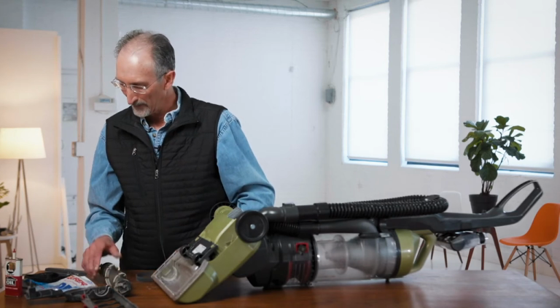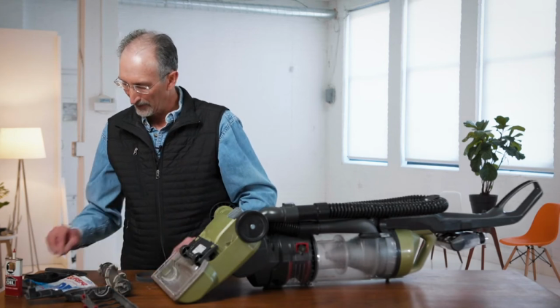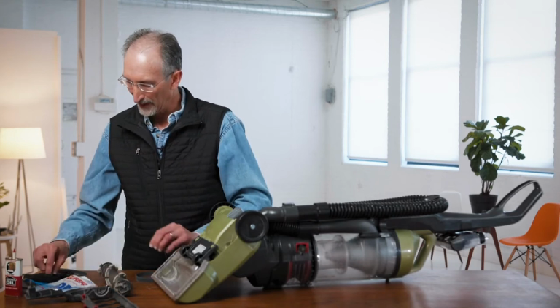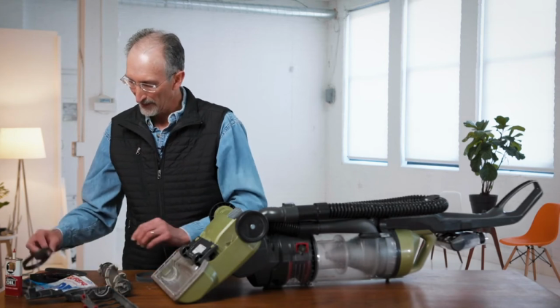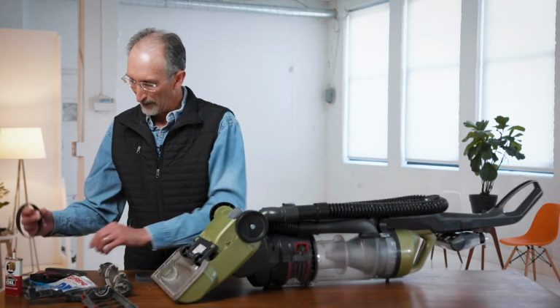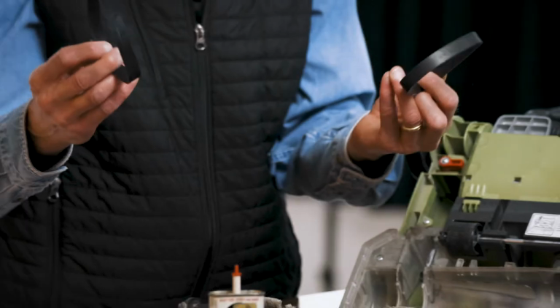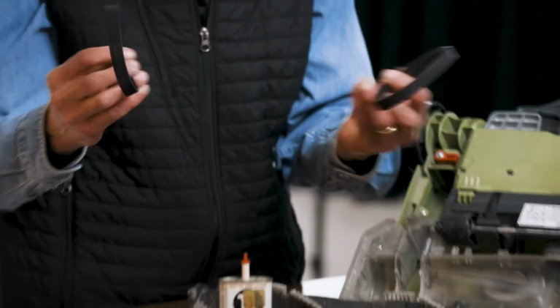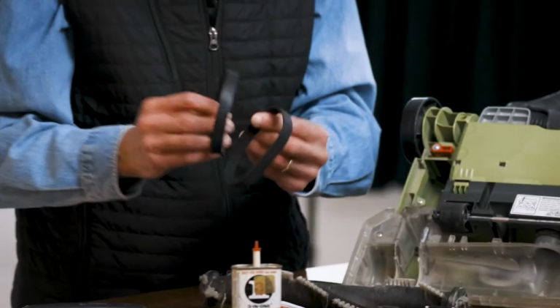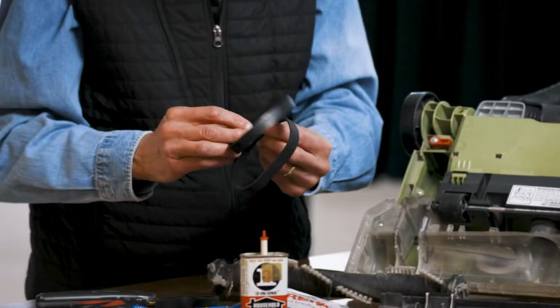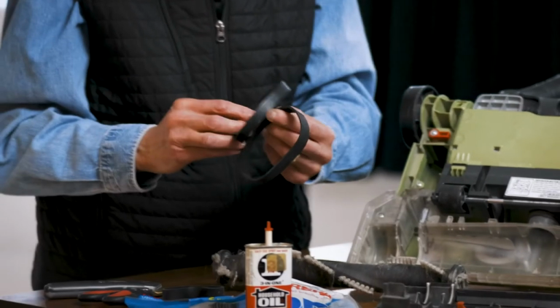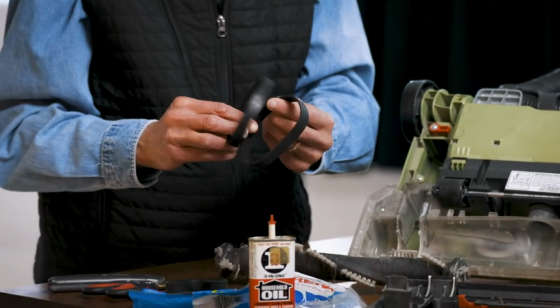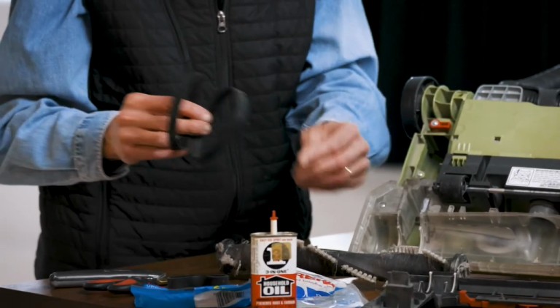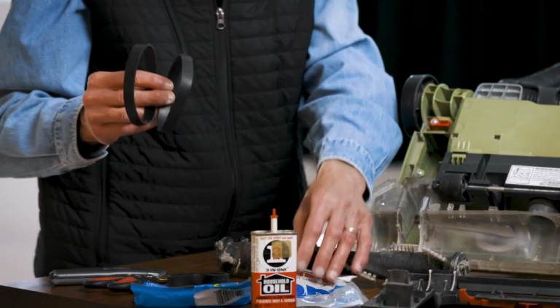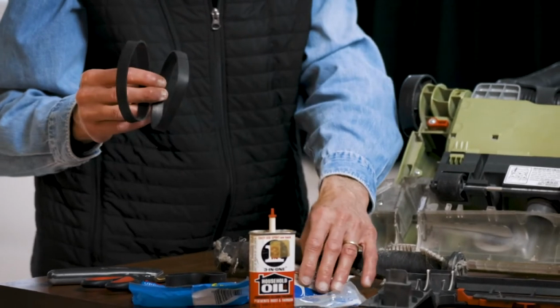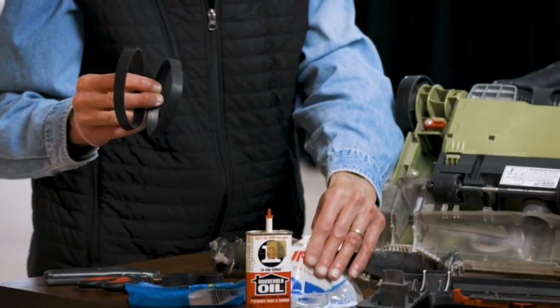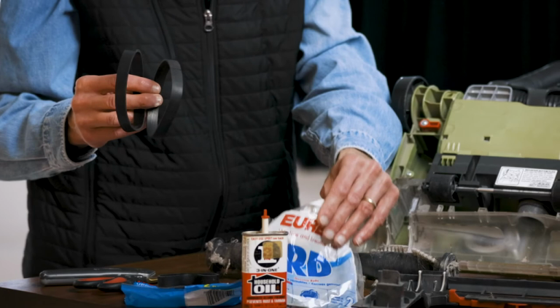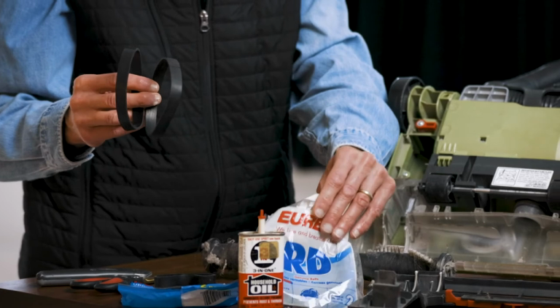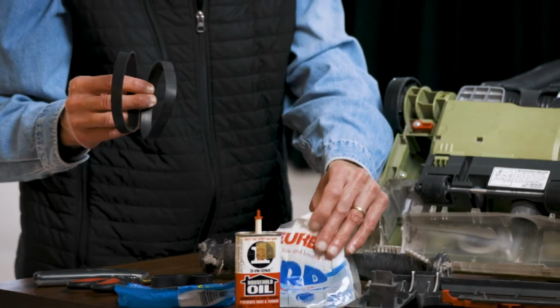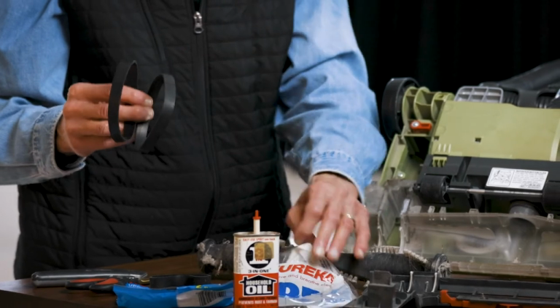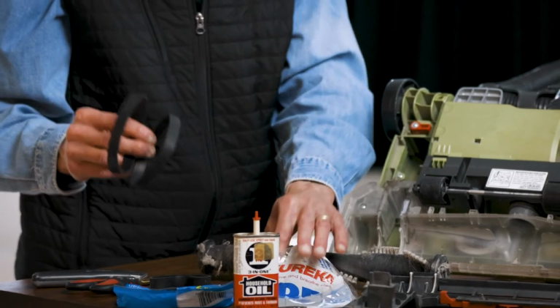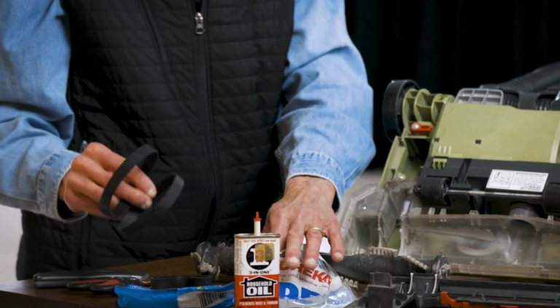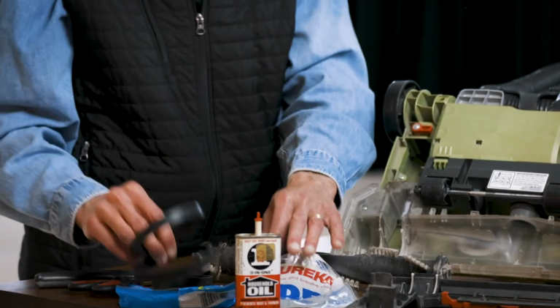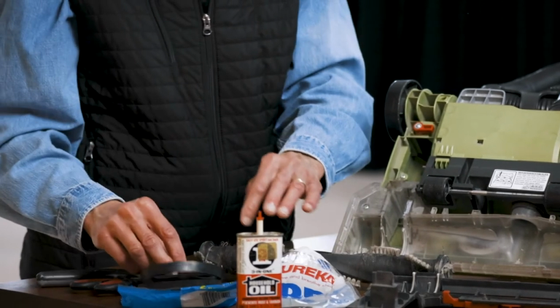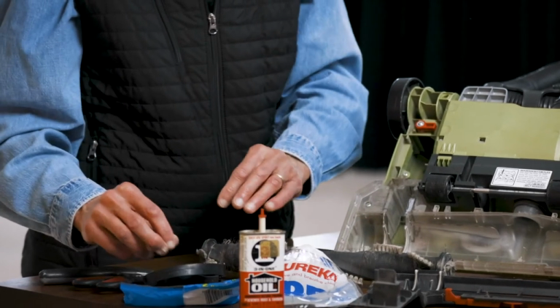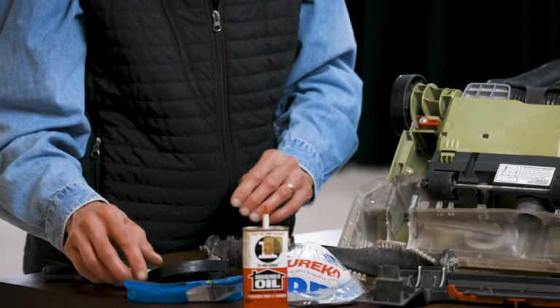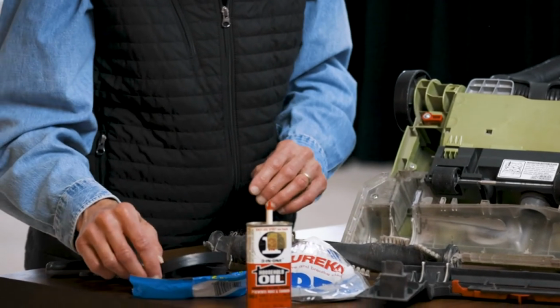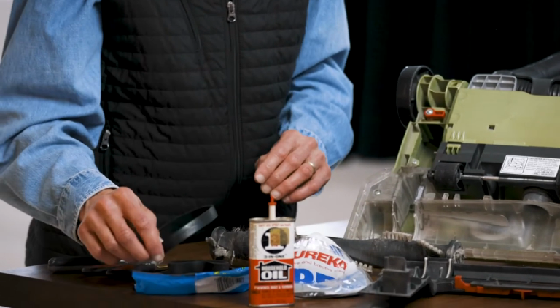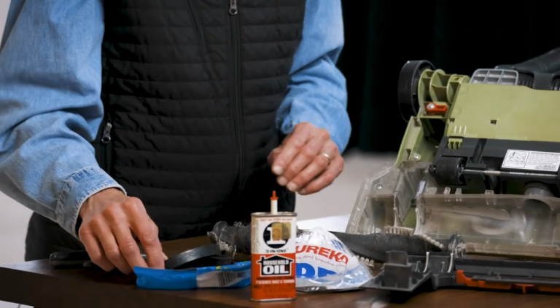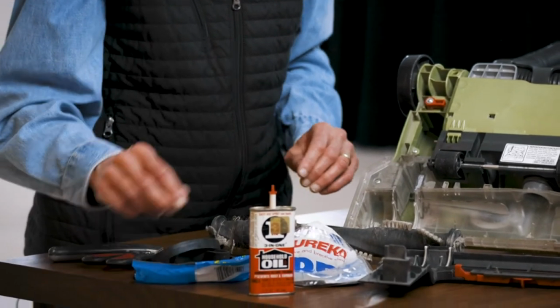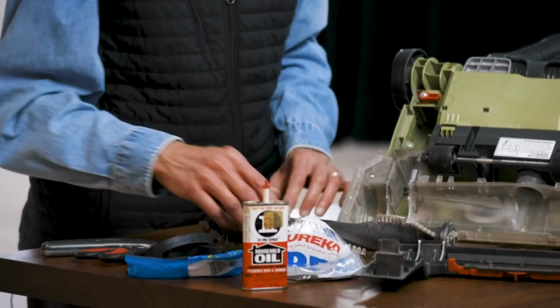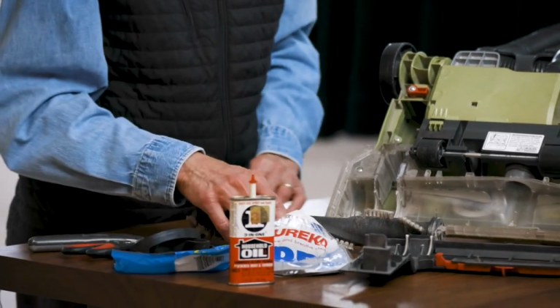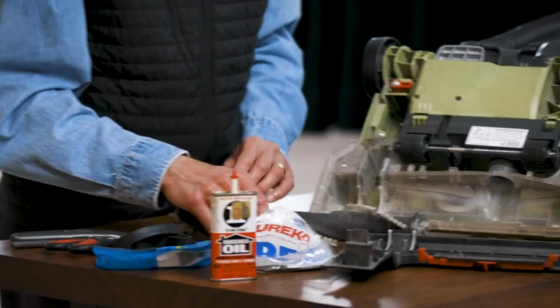We picked up a replacement belt, usually at a vacuum cleaner repair store, or some of your major hardware stores will have those.